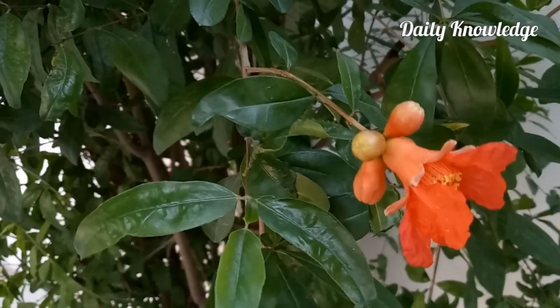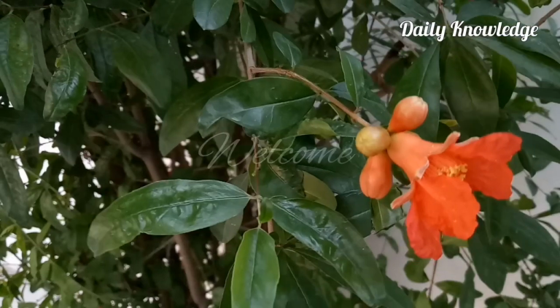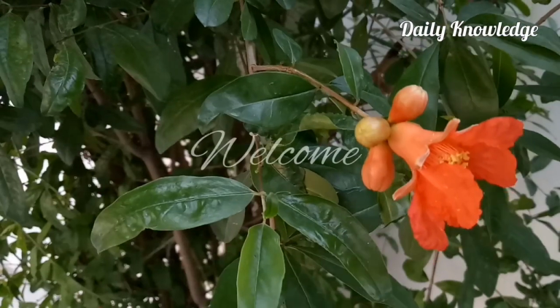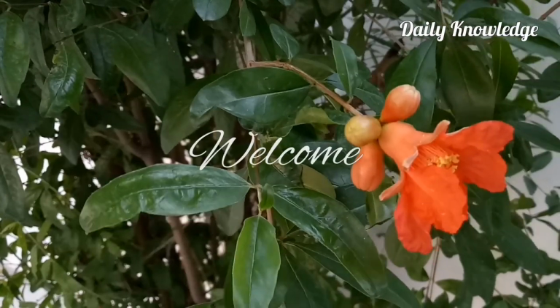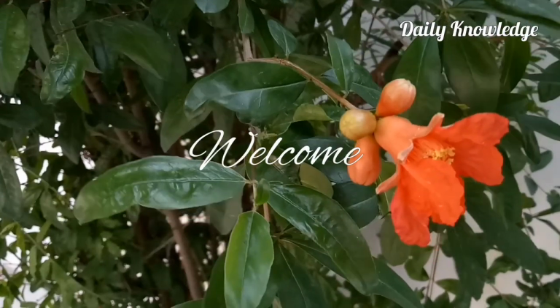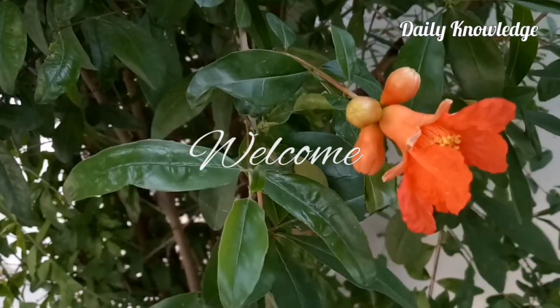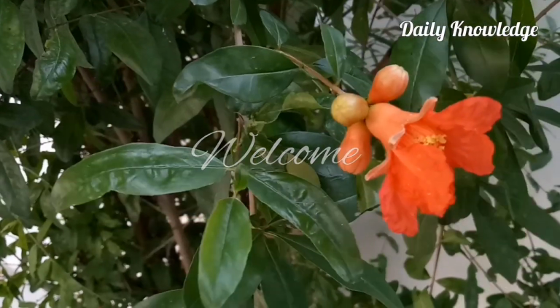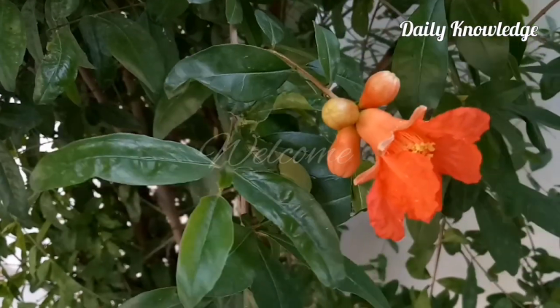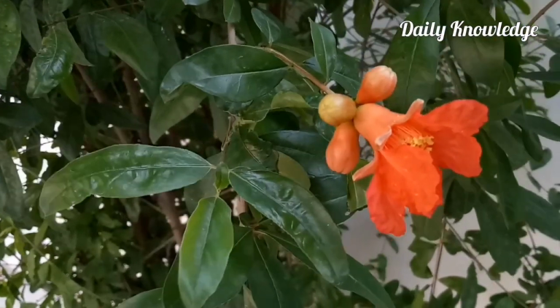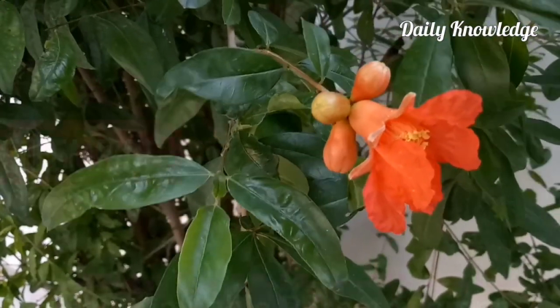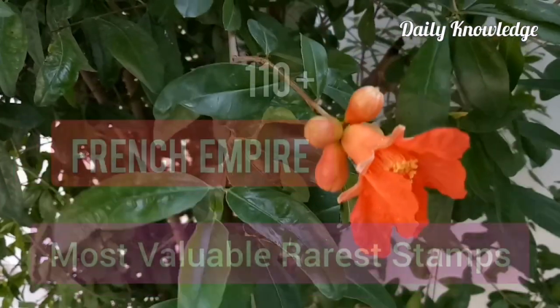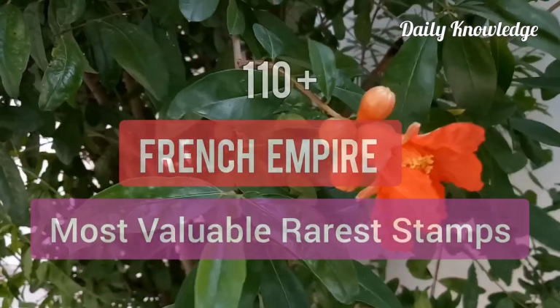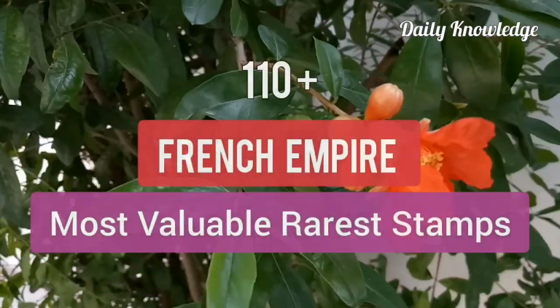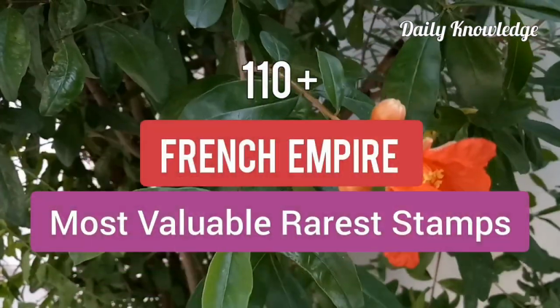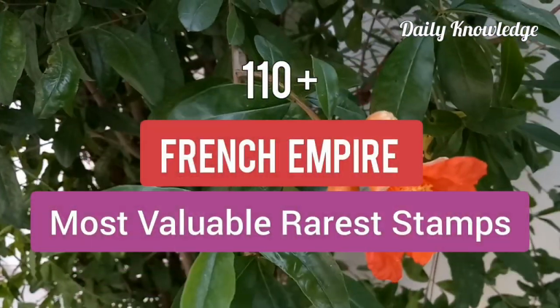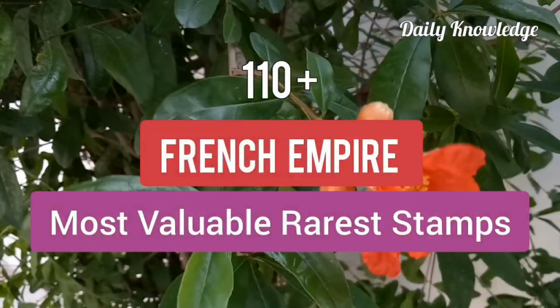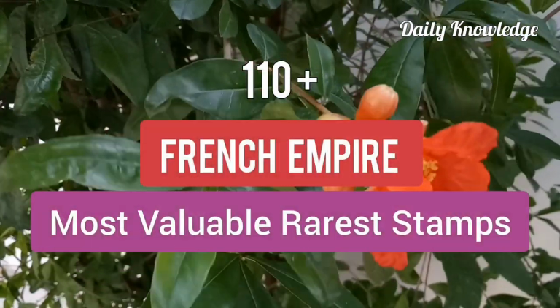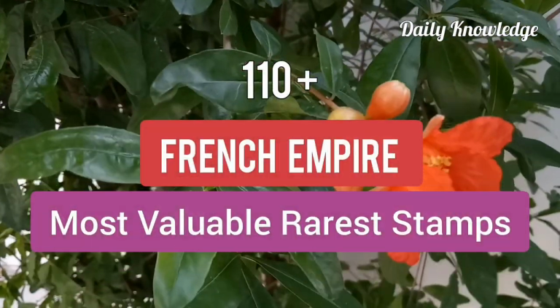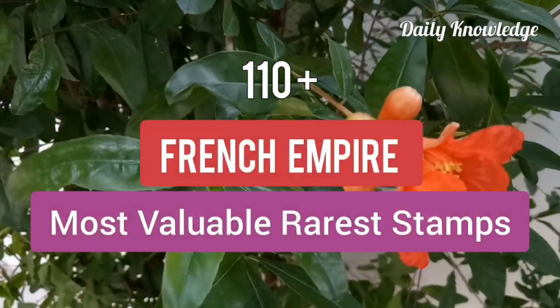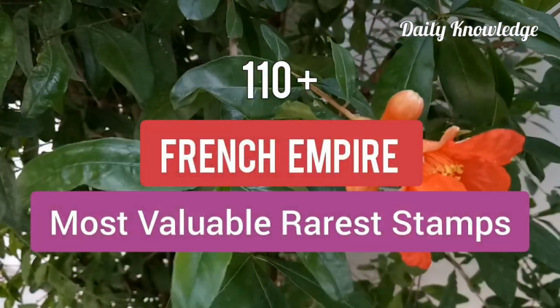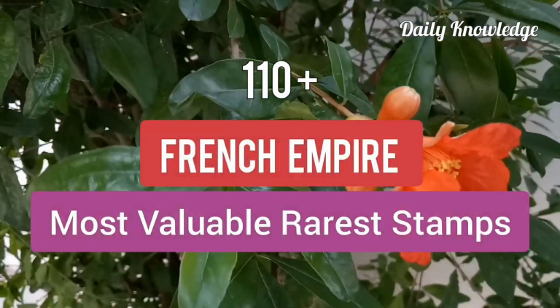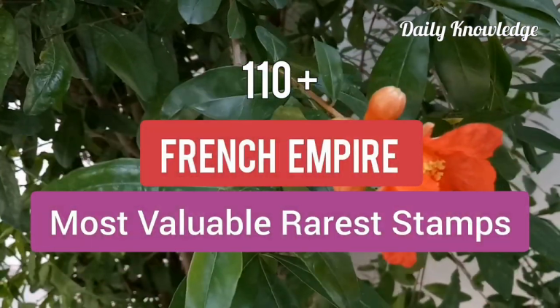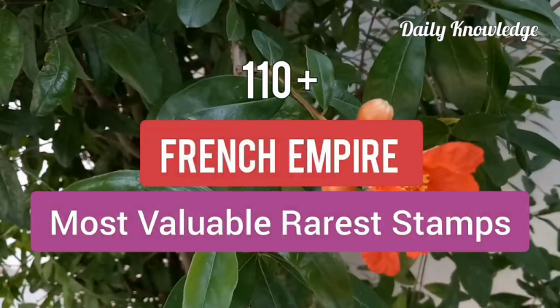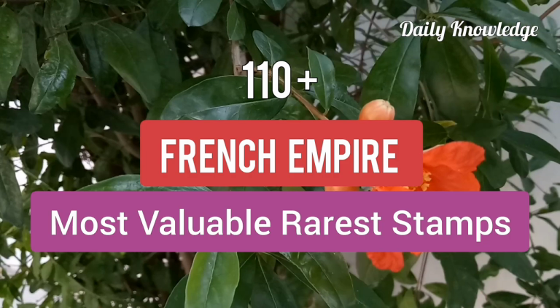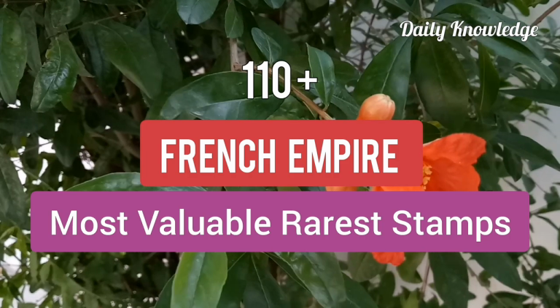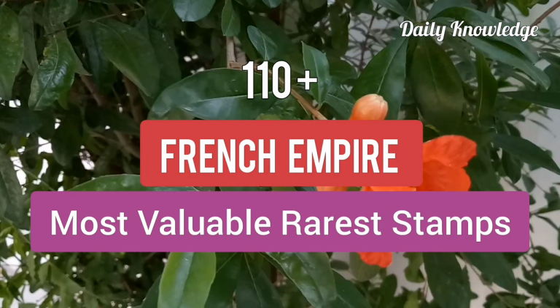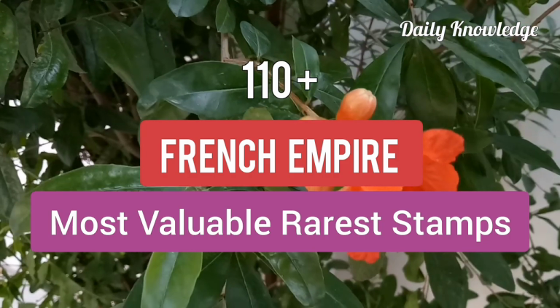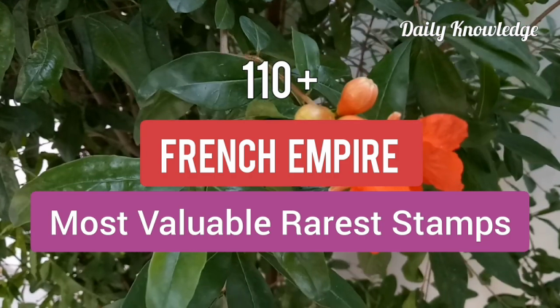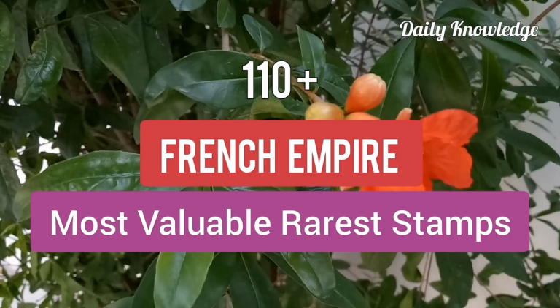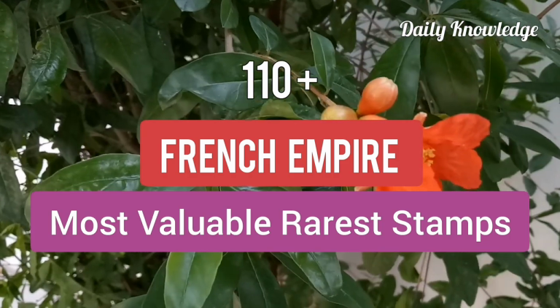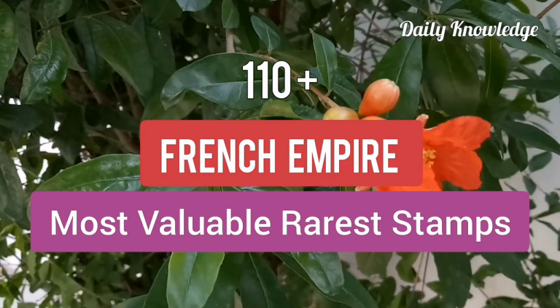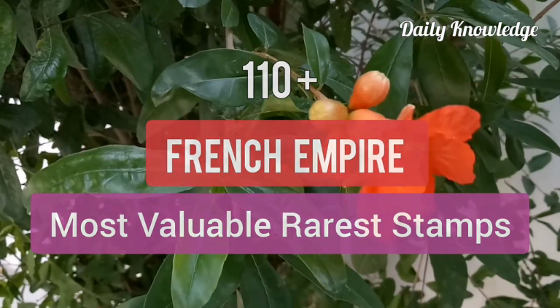Hello everyone, welcome to Daily Knowledge. This video is about the most valuable, rarest stamps of the French Empire.